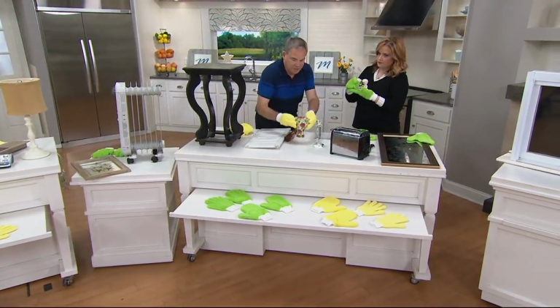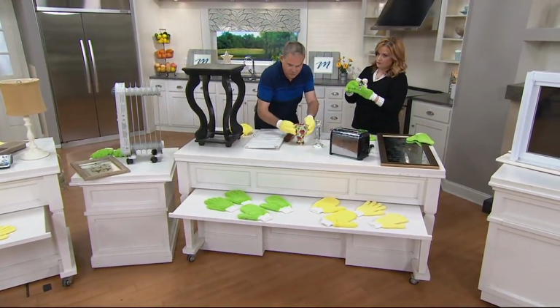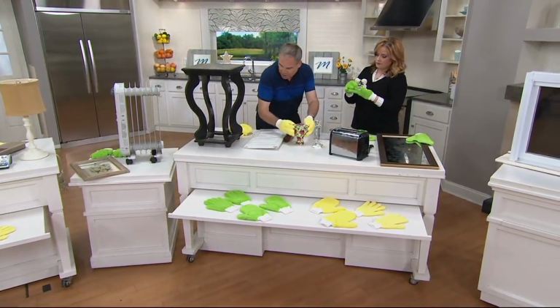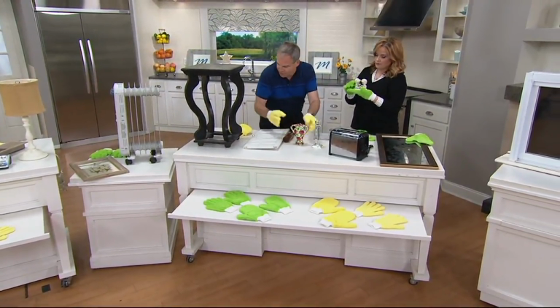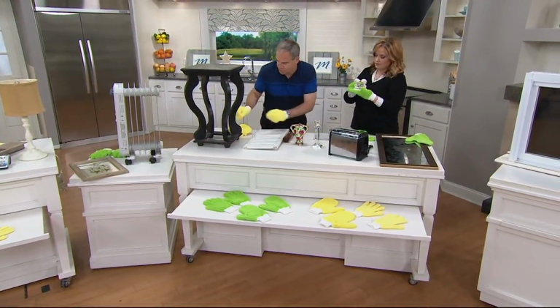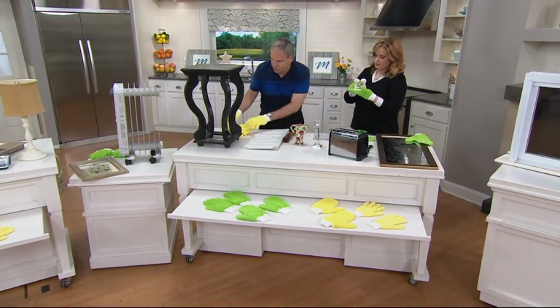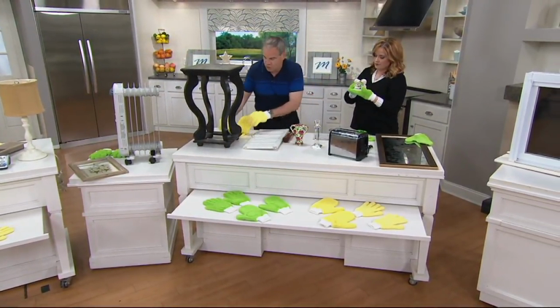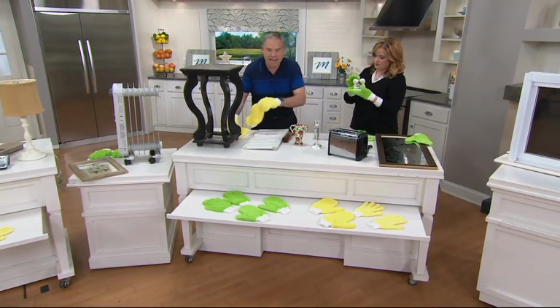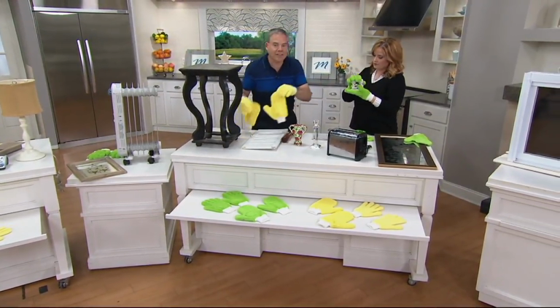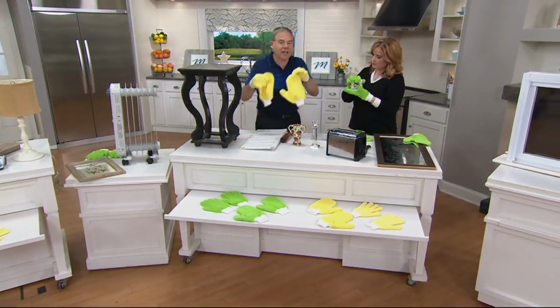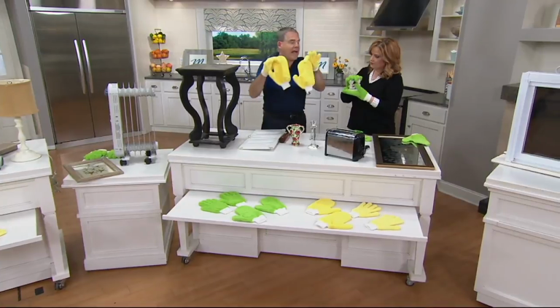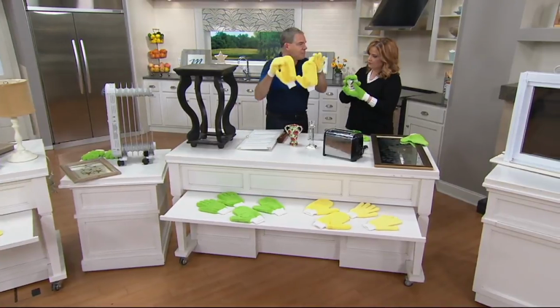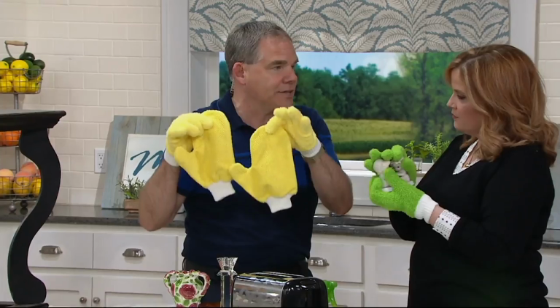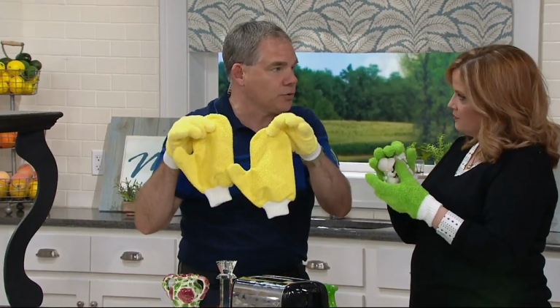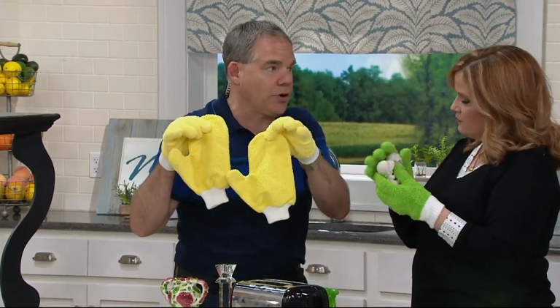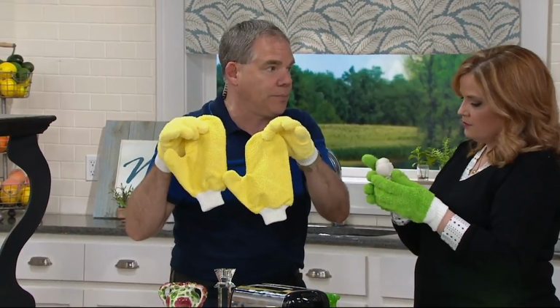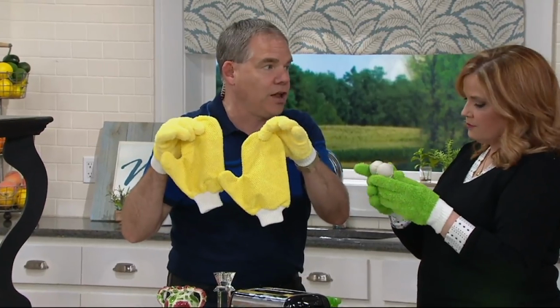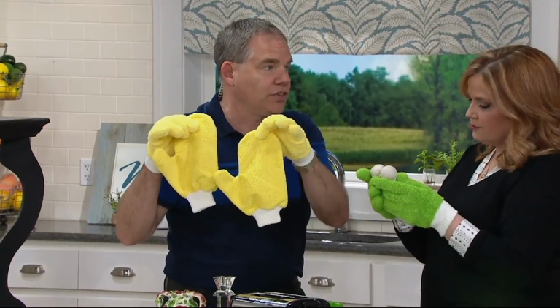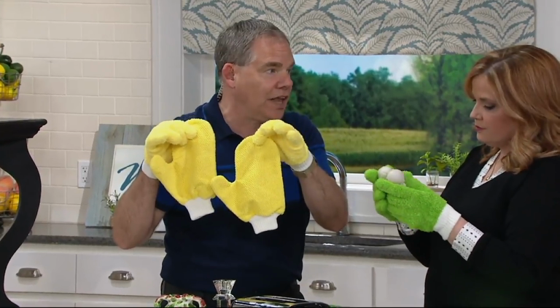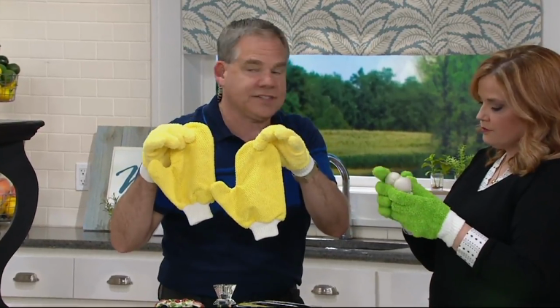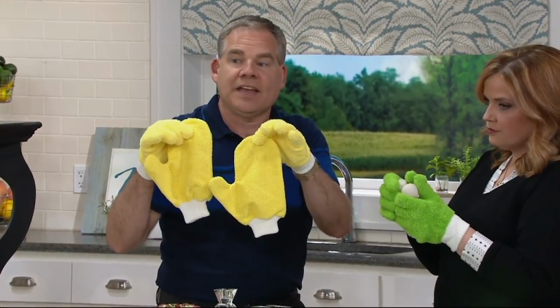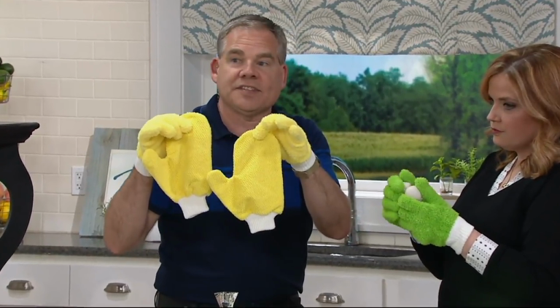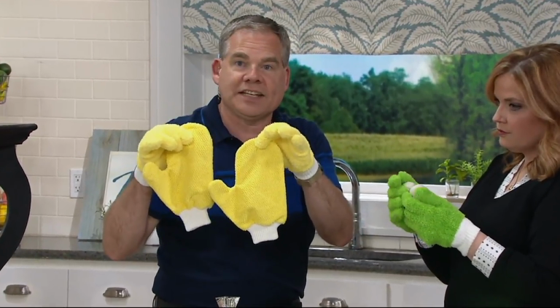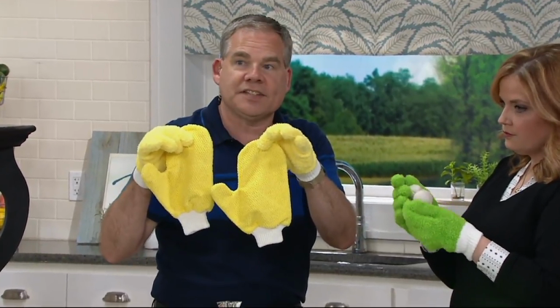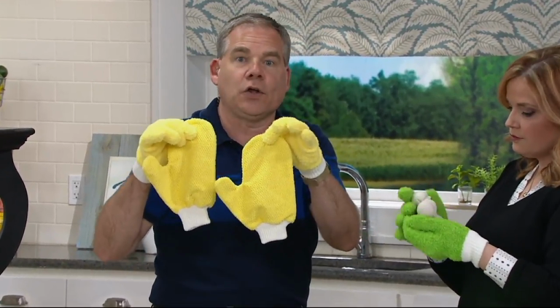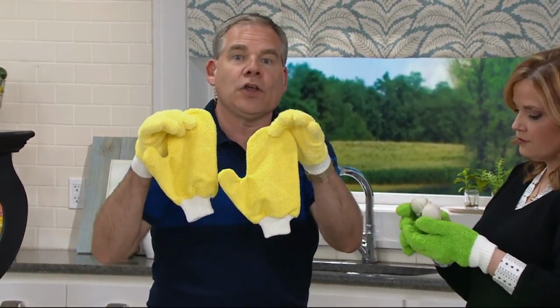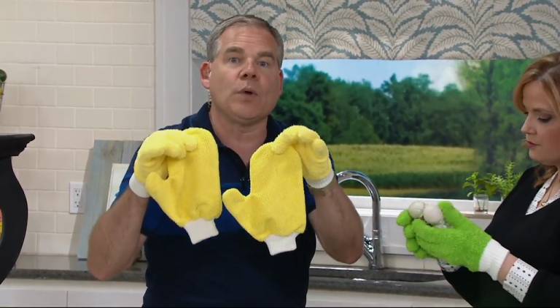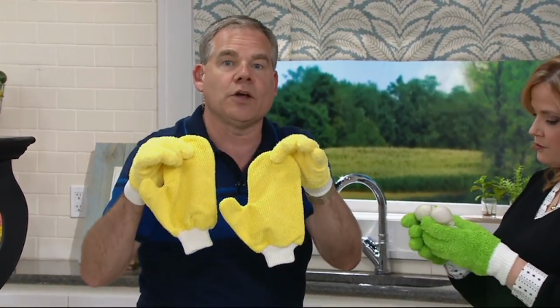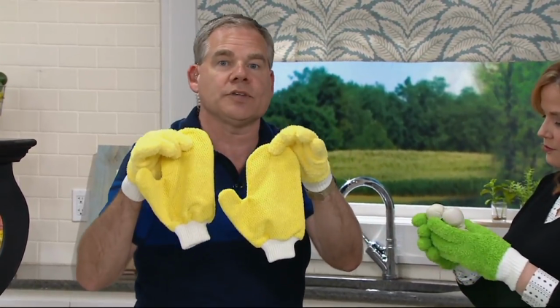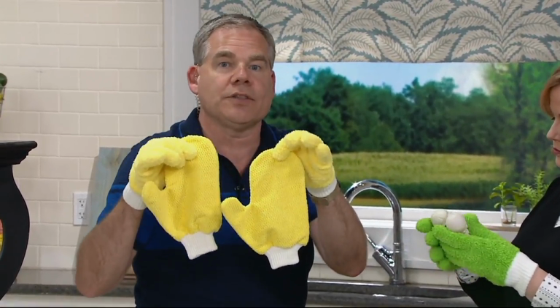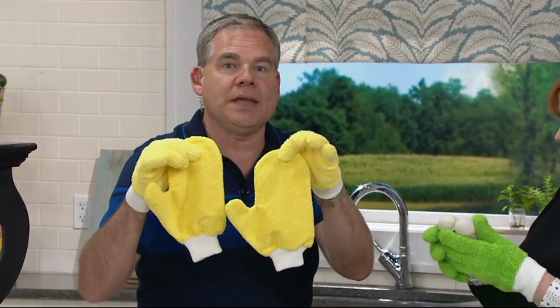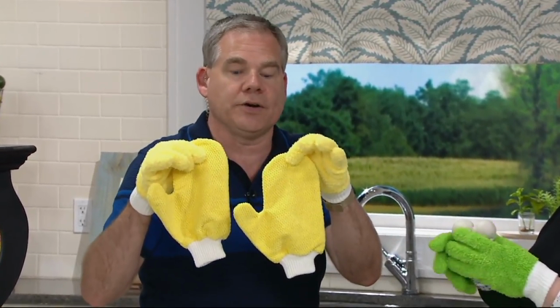These are the gloves. You're also getting the glass mitts, which are great for polishing the glass, the stainless steel, the windows, the mirrors.